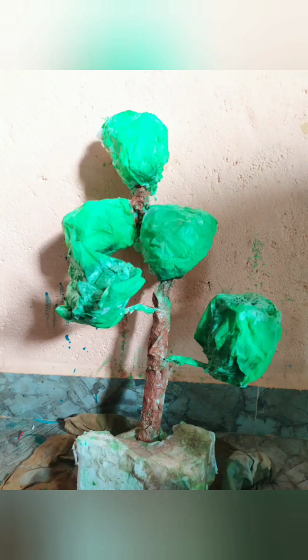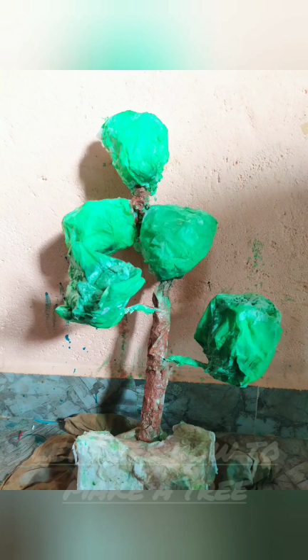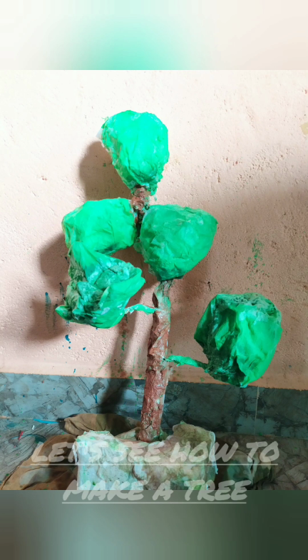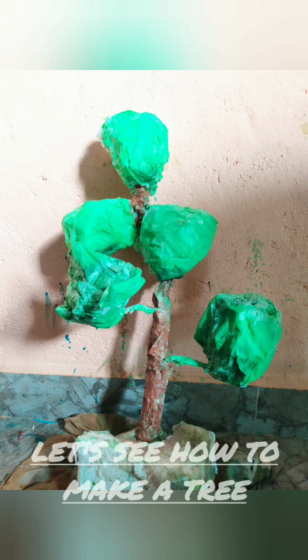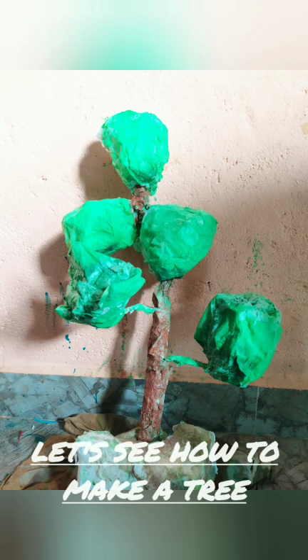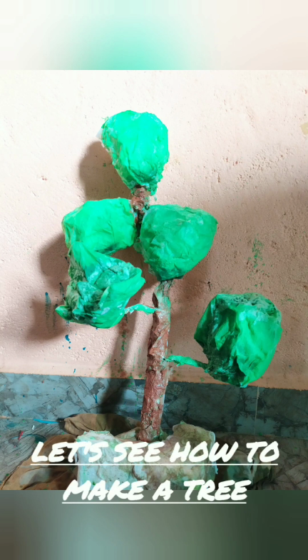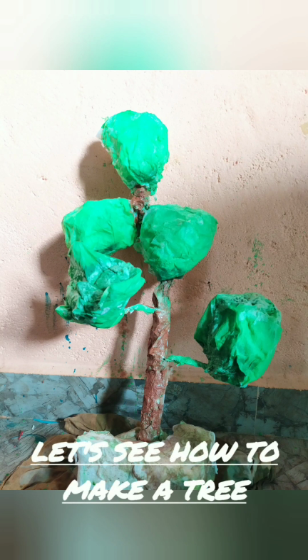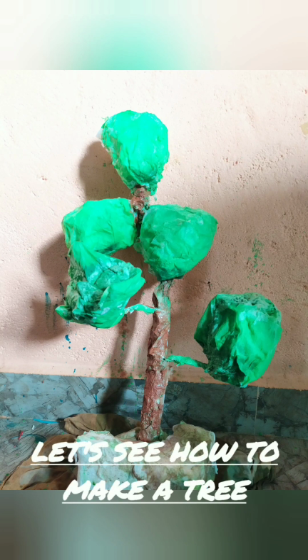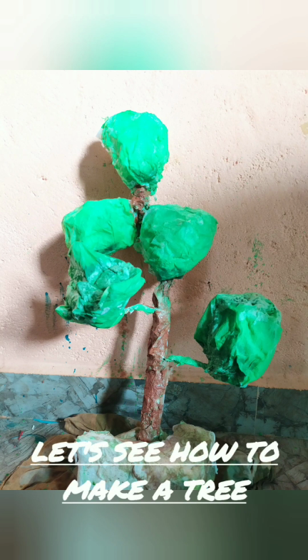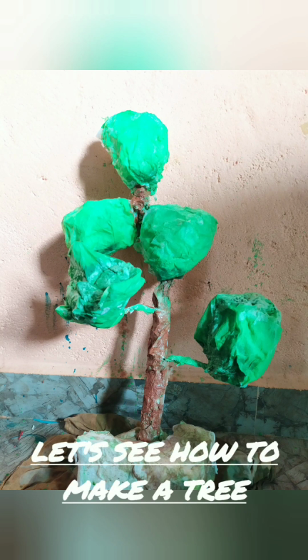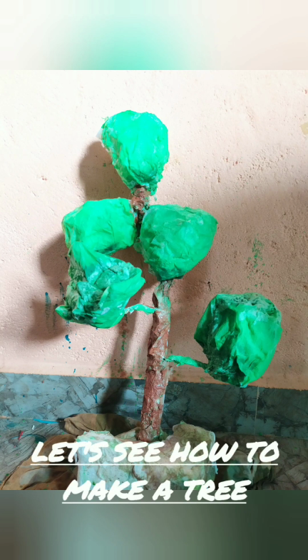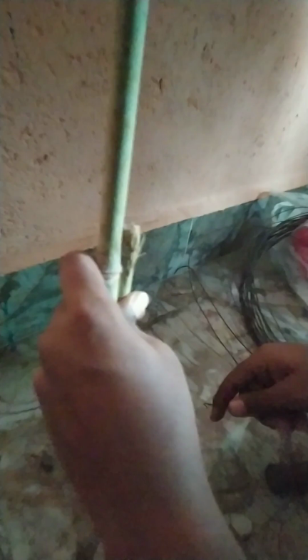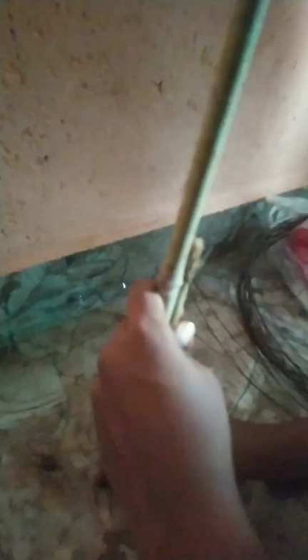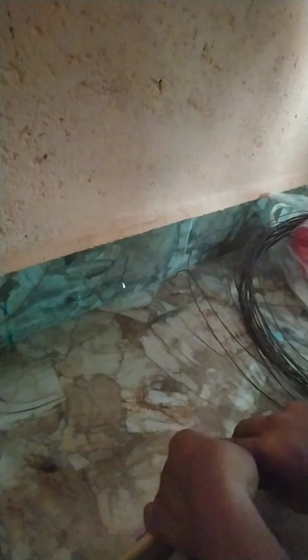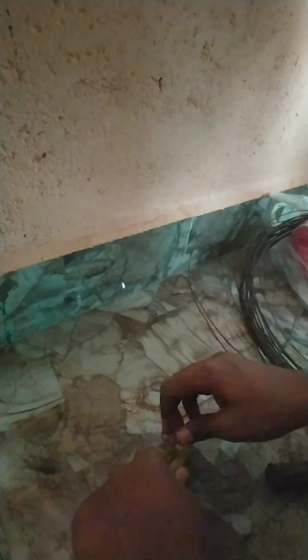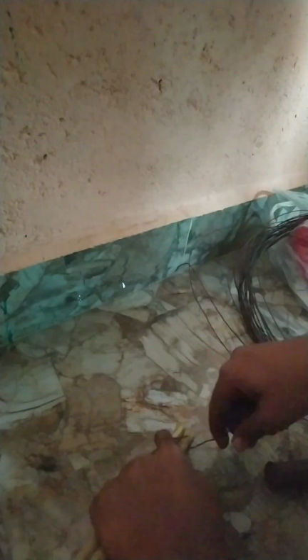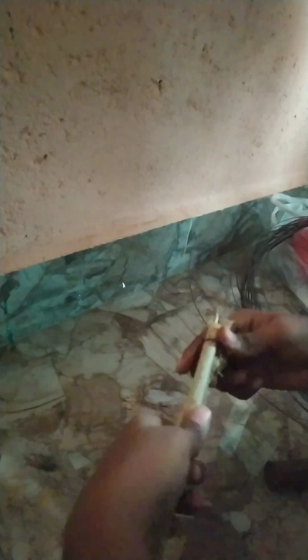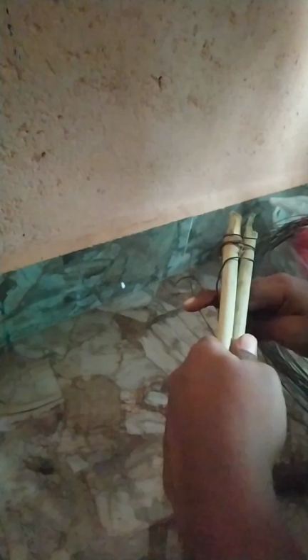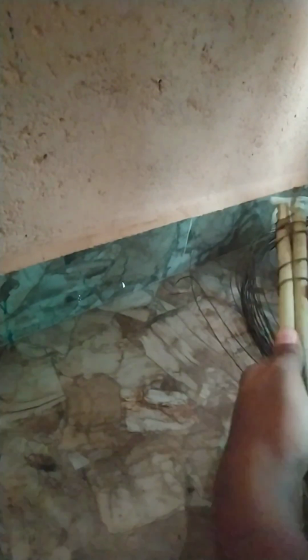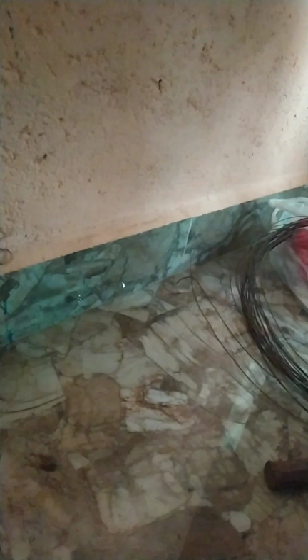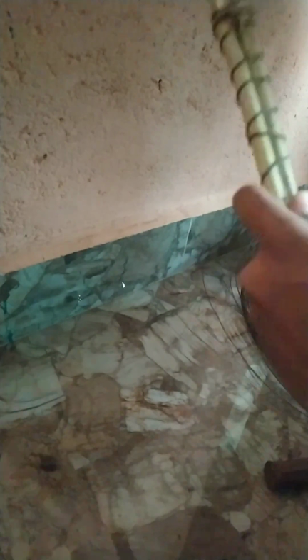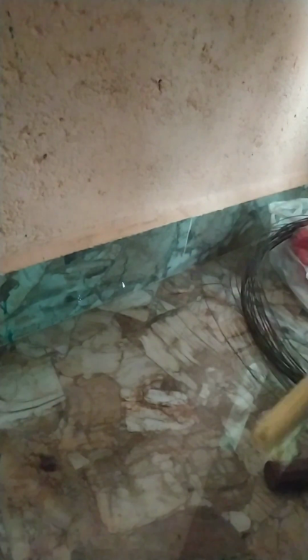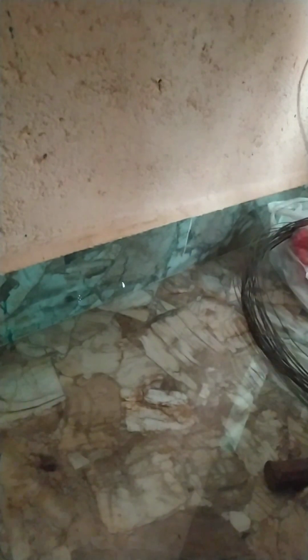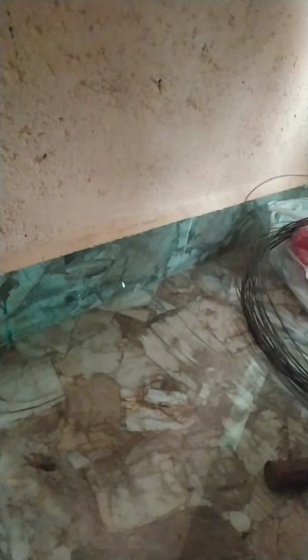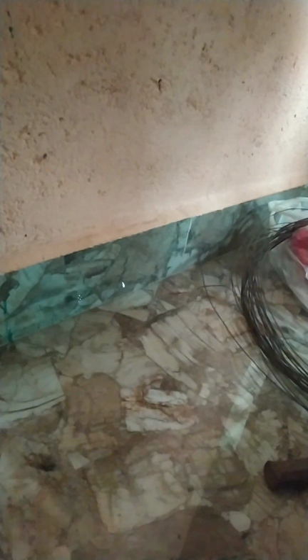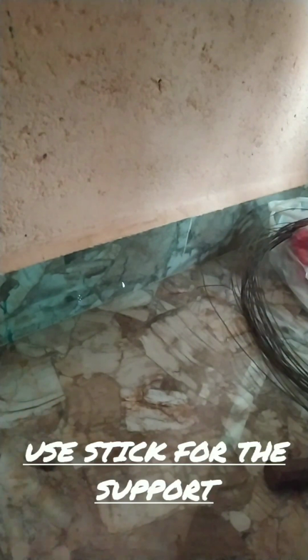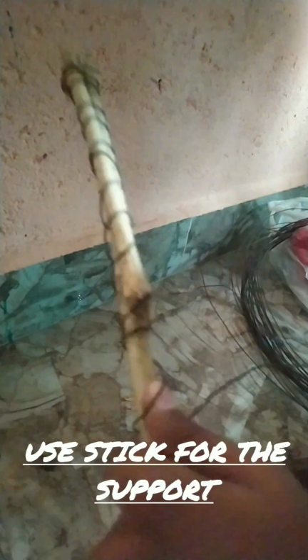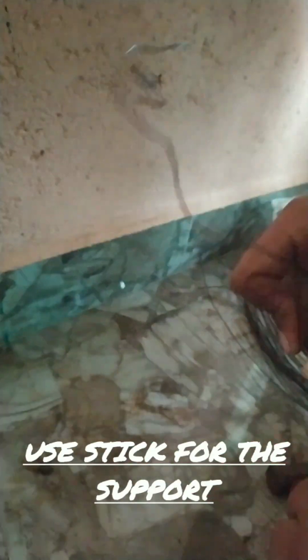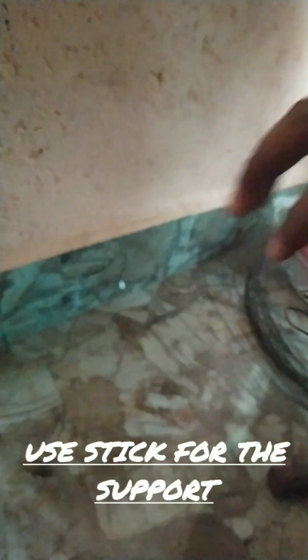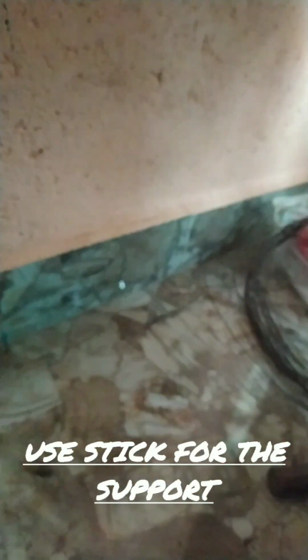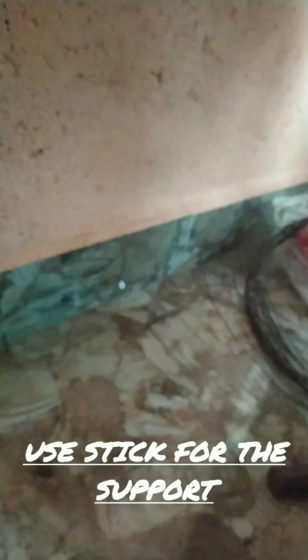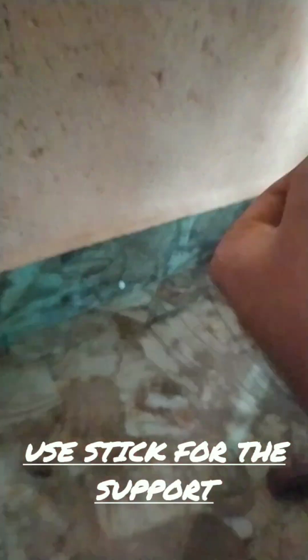Let's see how to make a tree. Use a stick for the support.